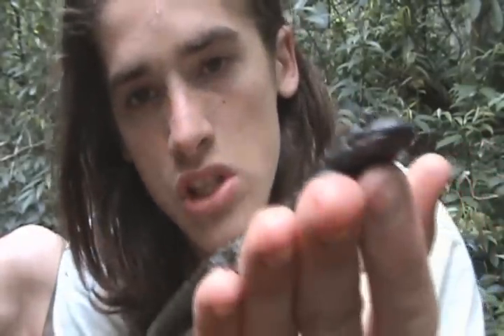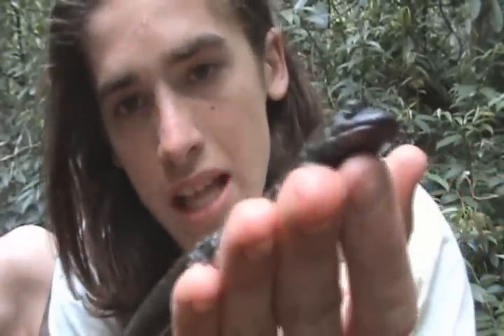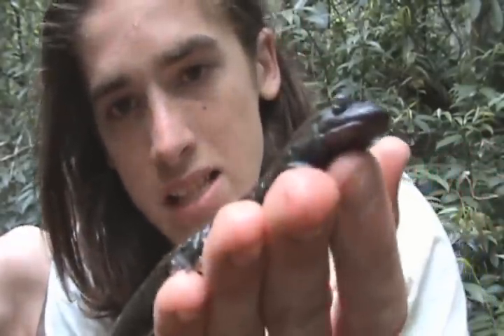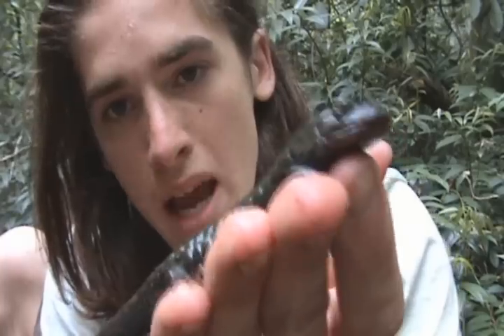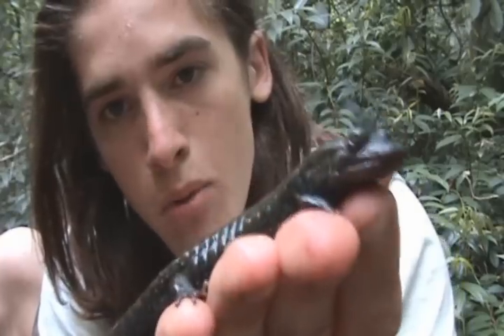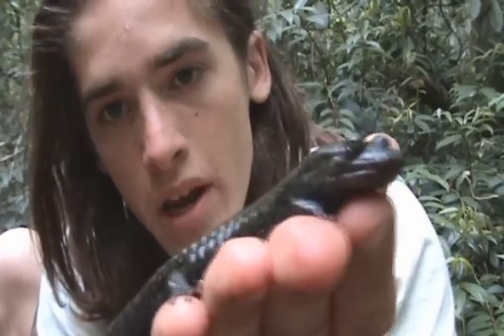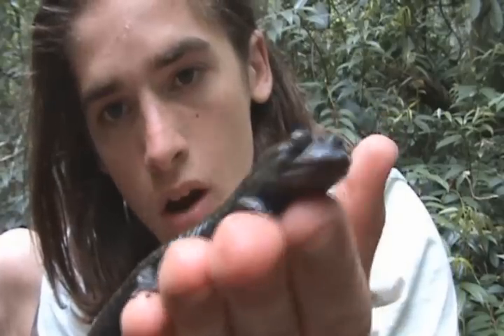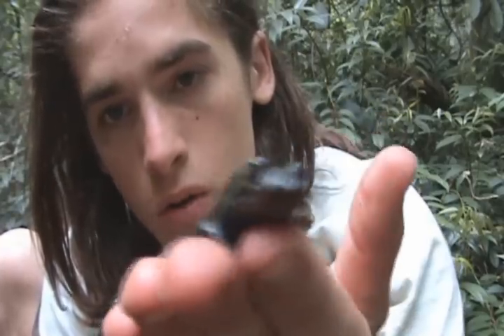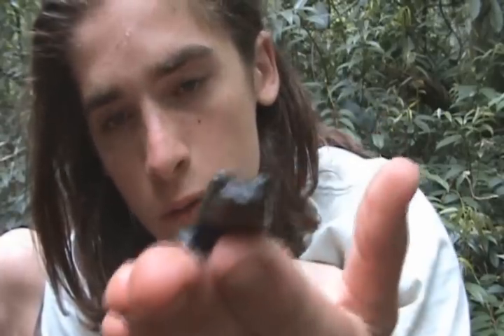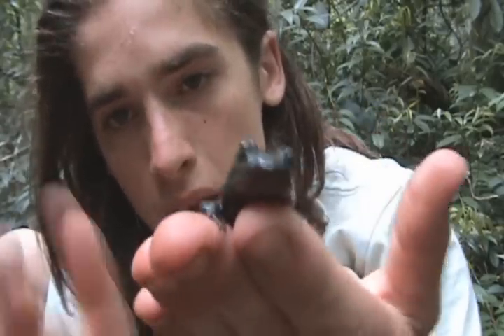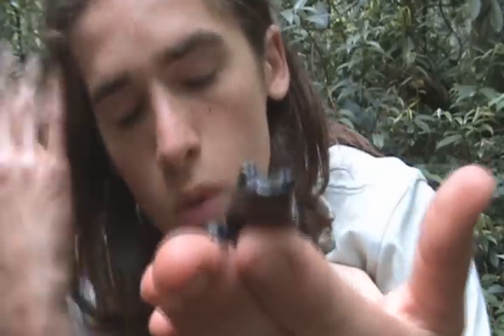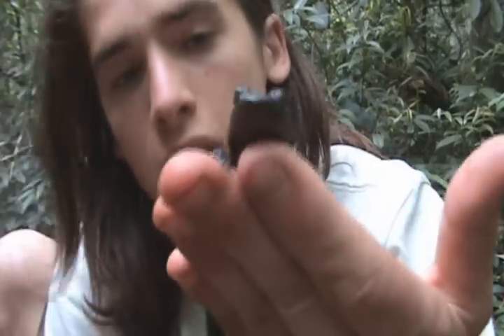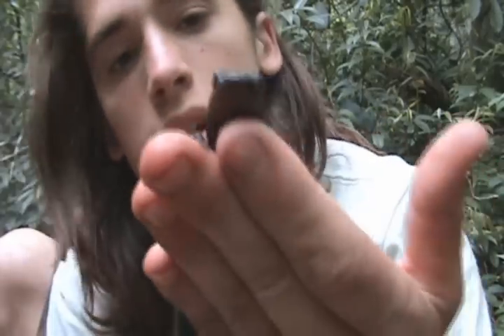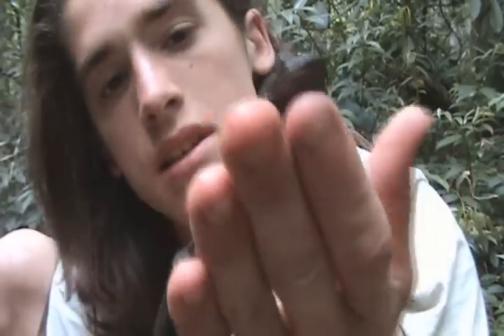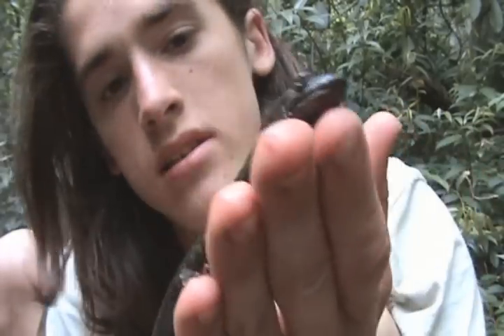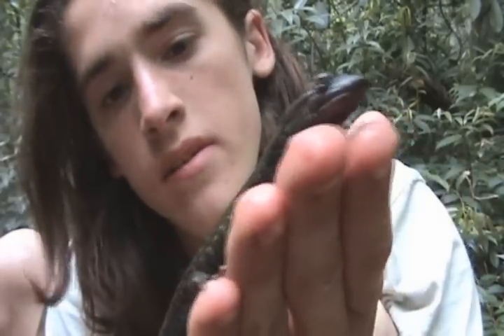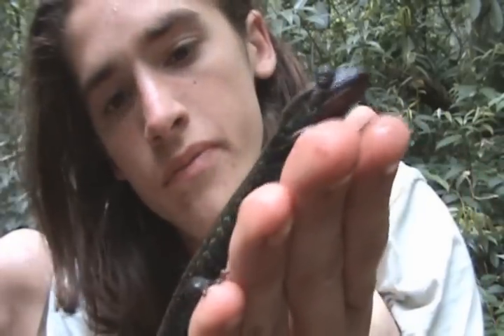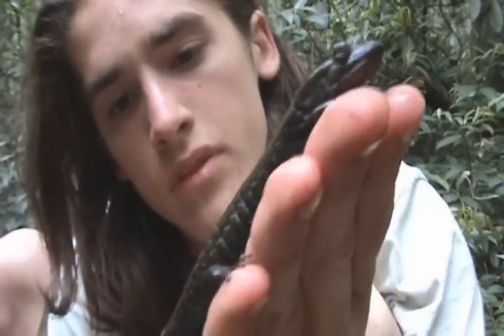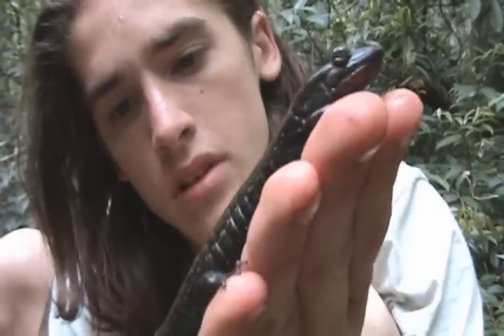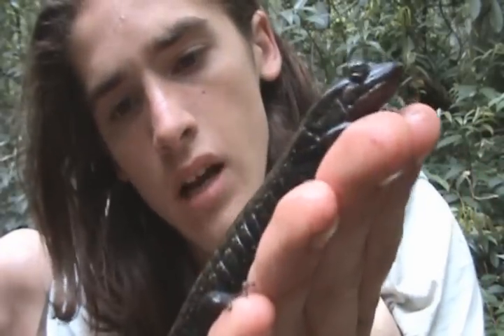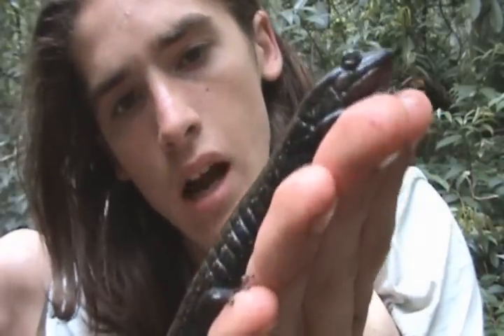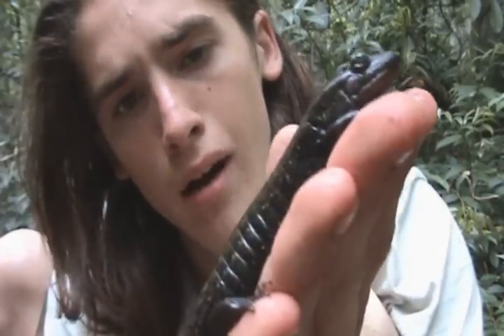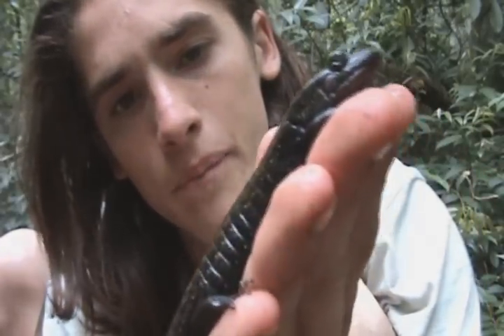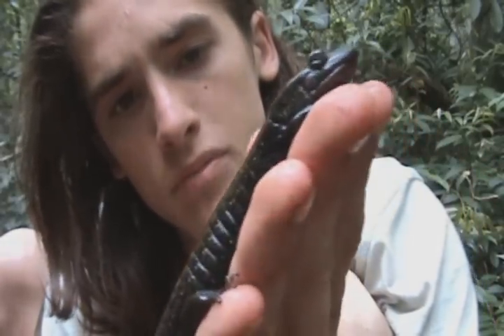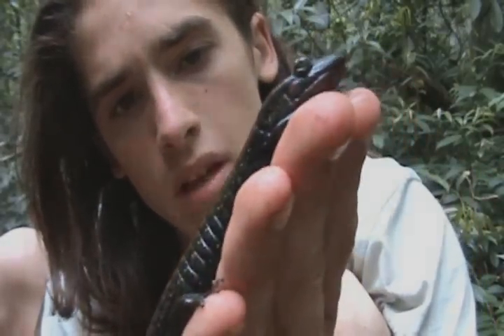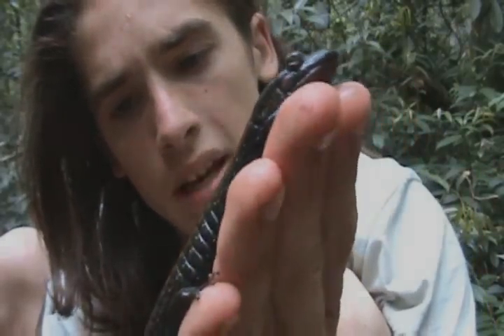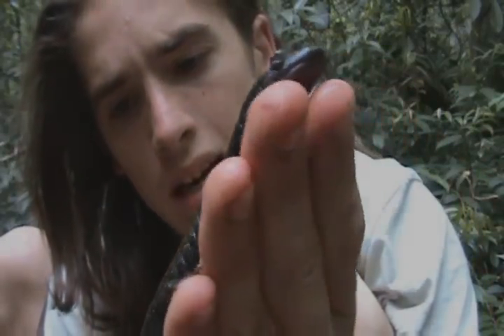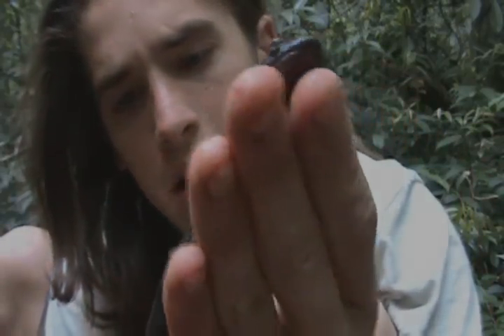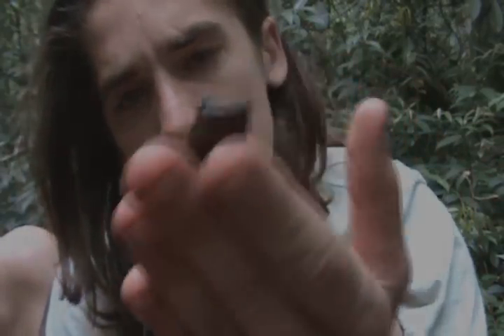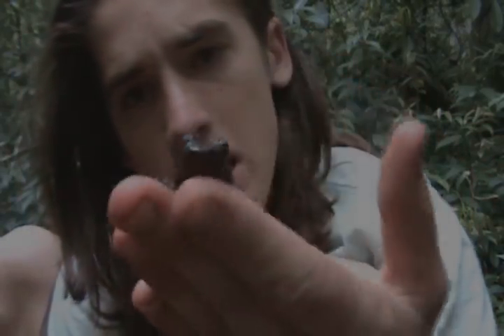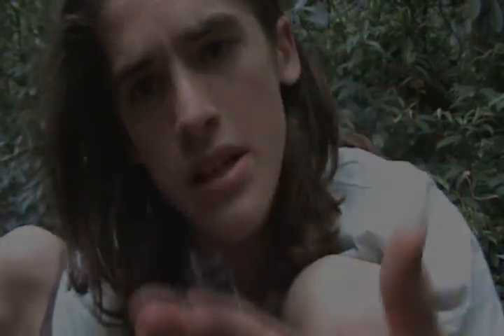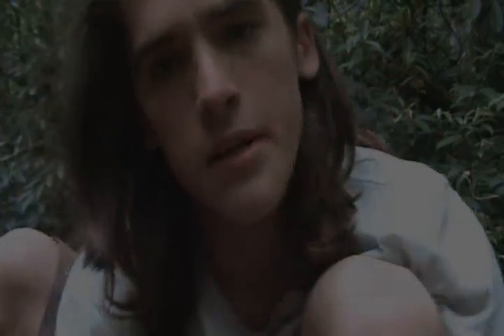We'll just let this one go — female, whatever it is. And I'll see you guys later.